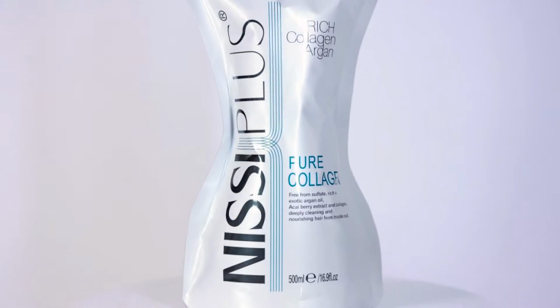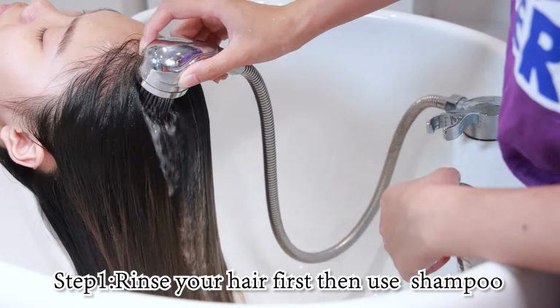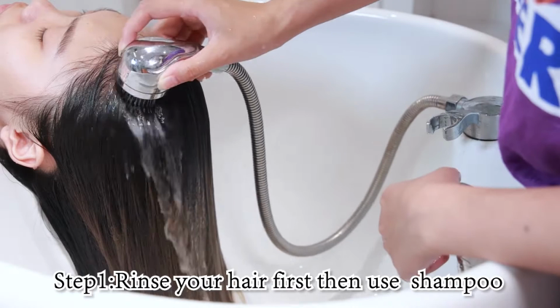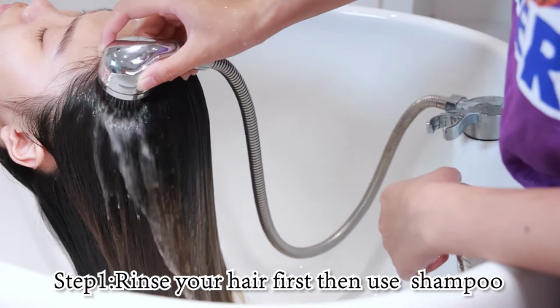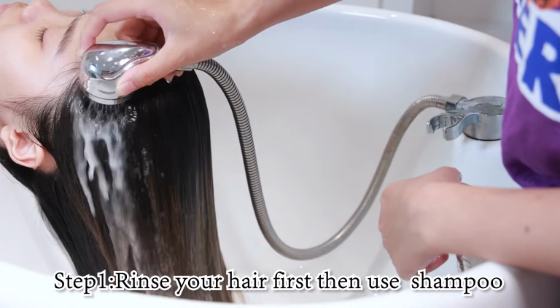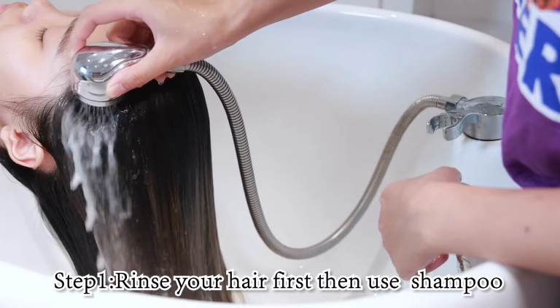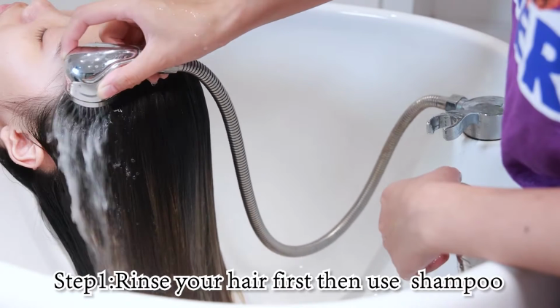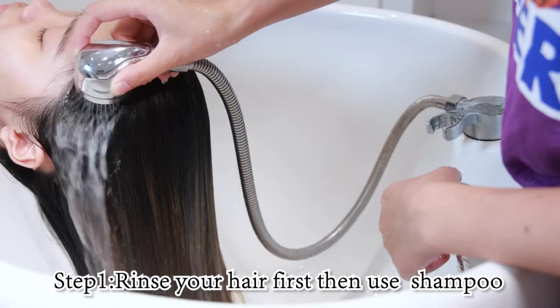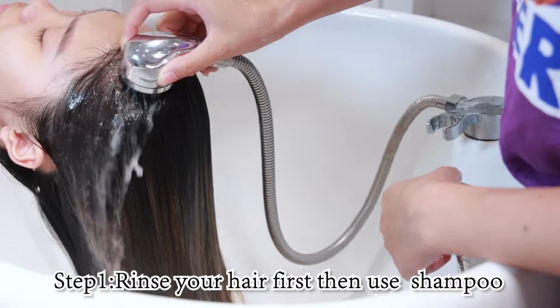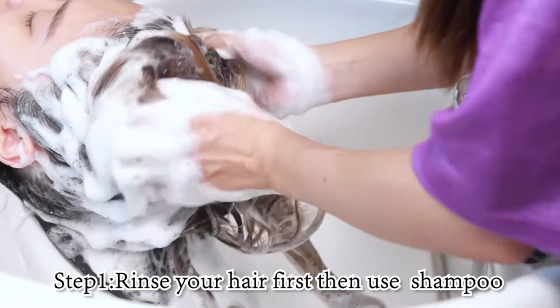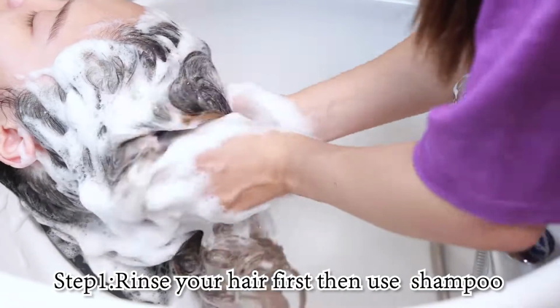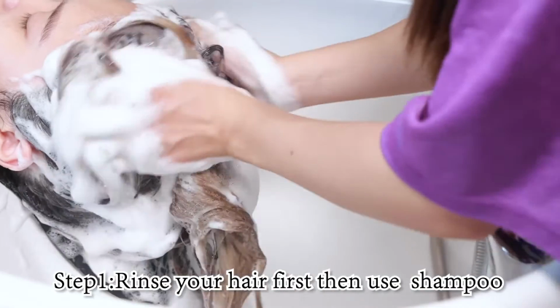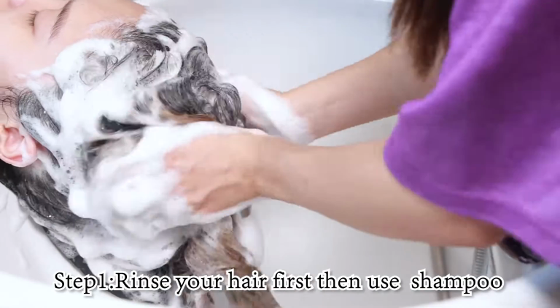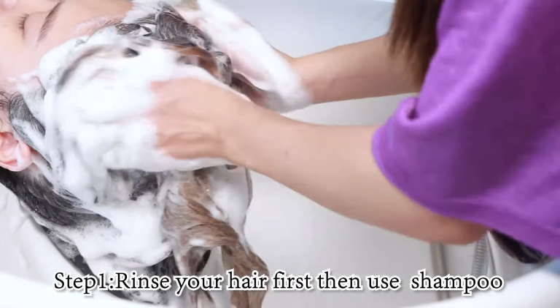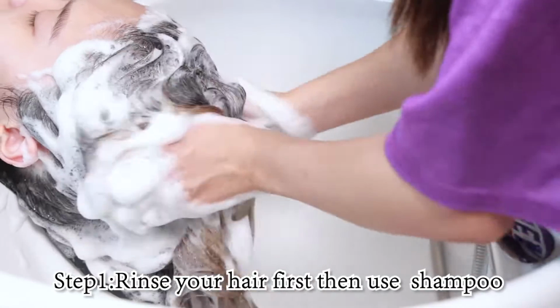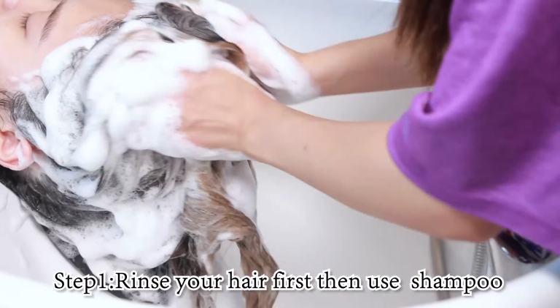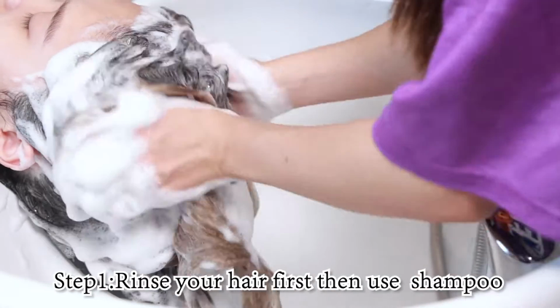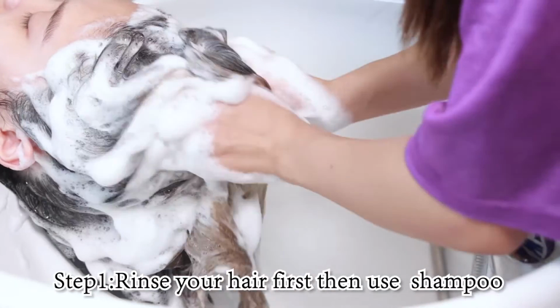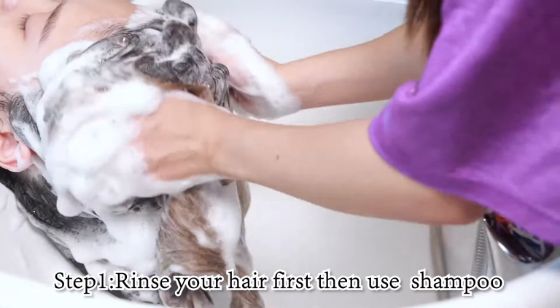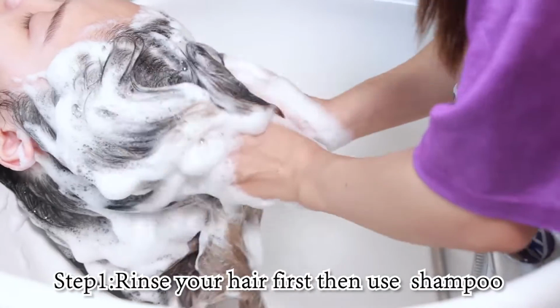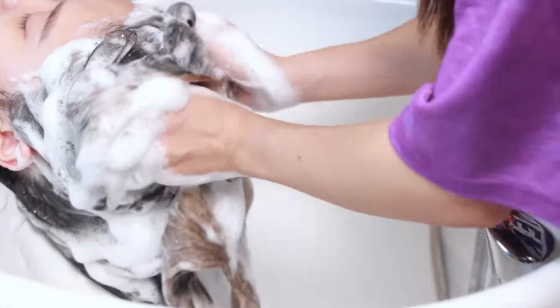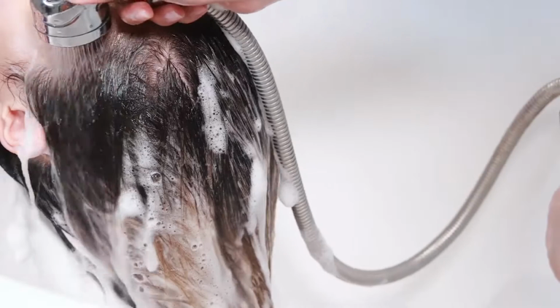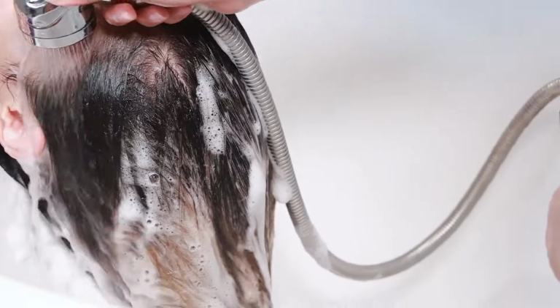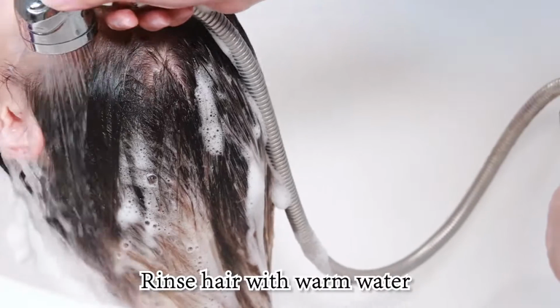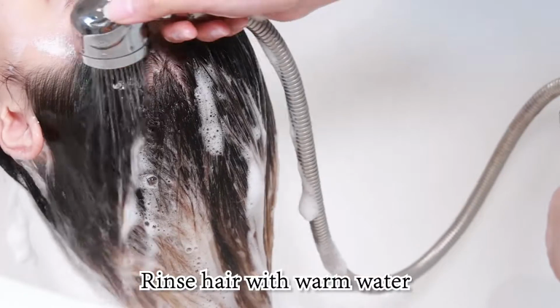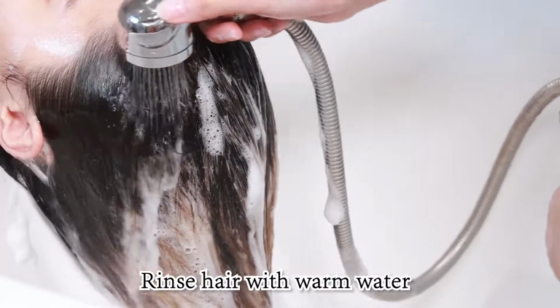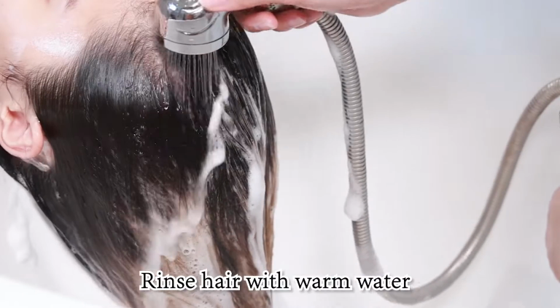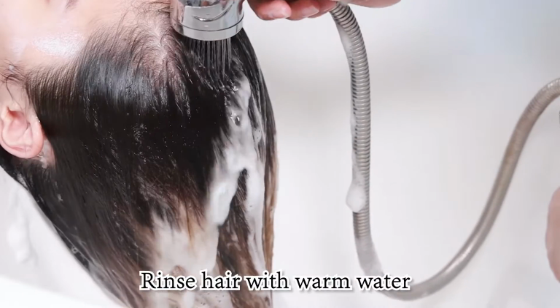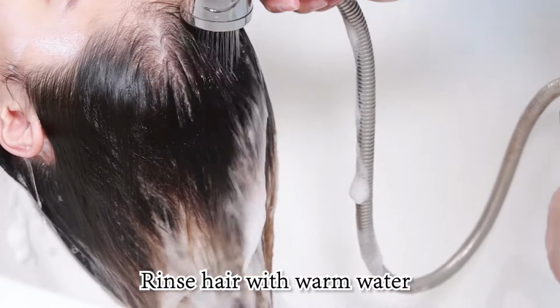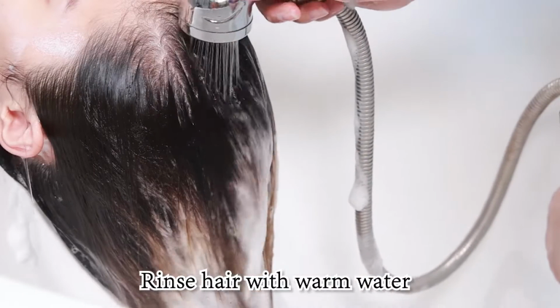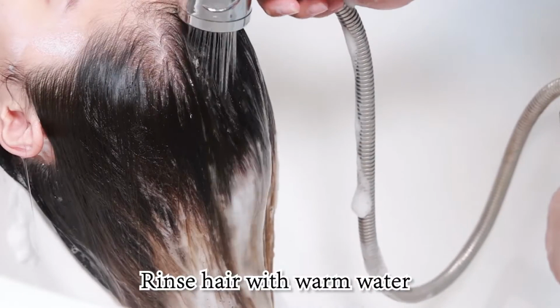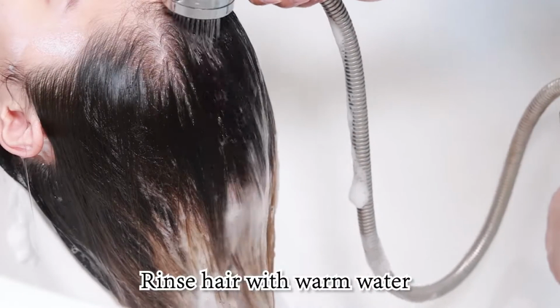Step 1. Rinse your hair first, then use shampoo. Rinse hair with warm water.